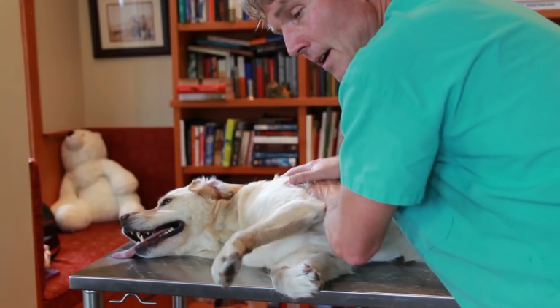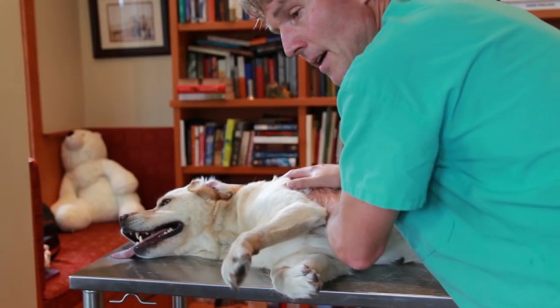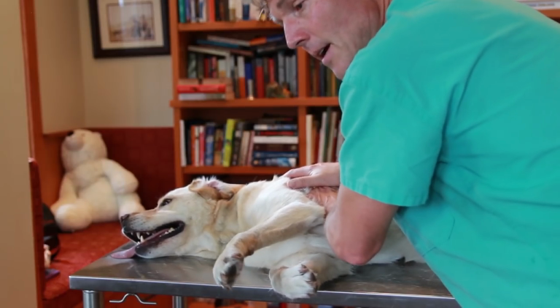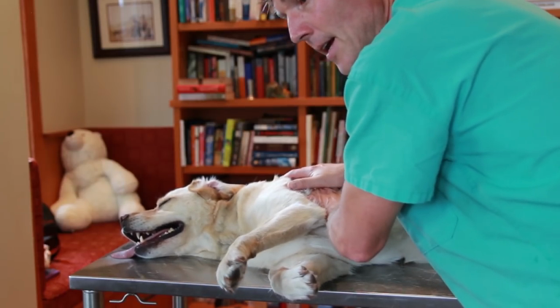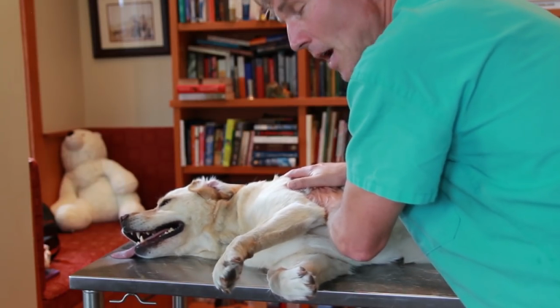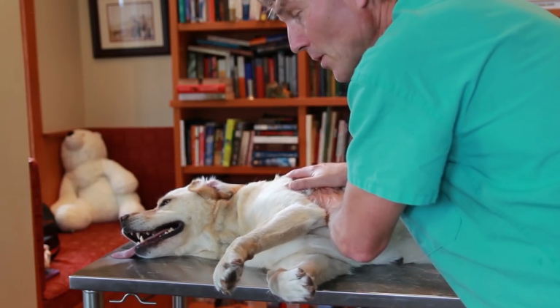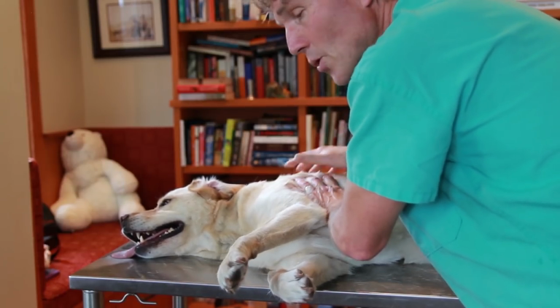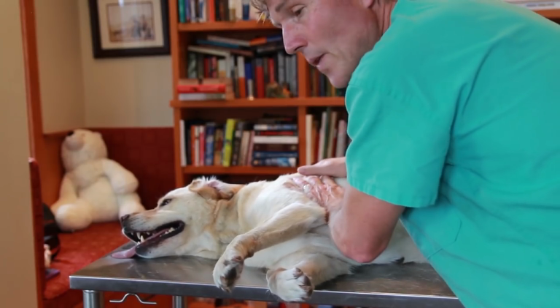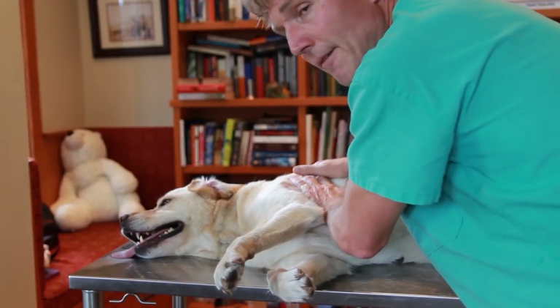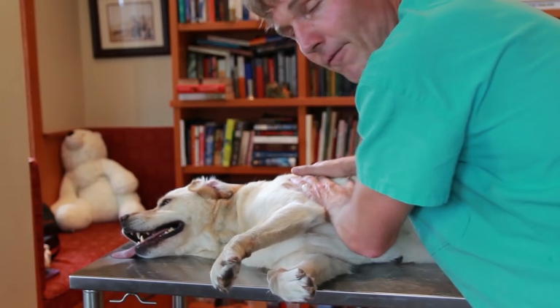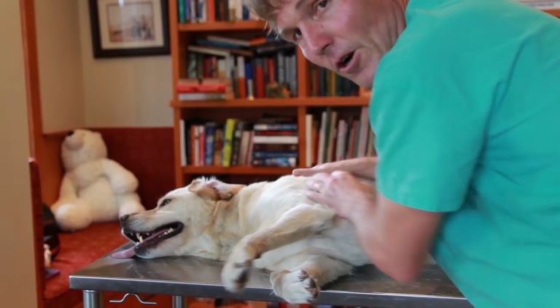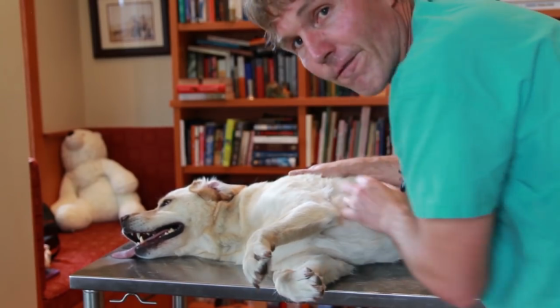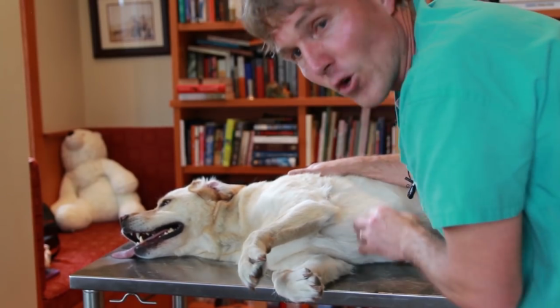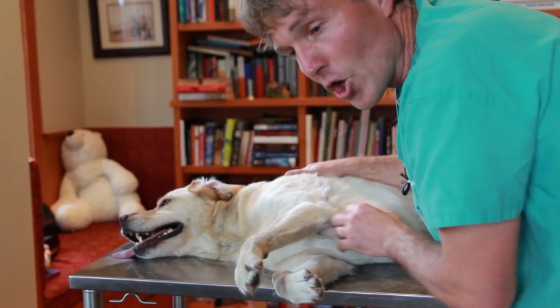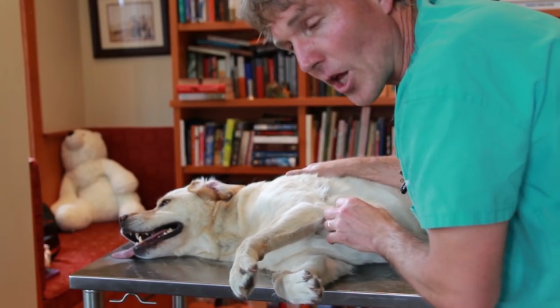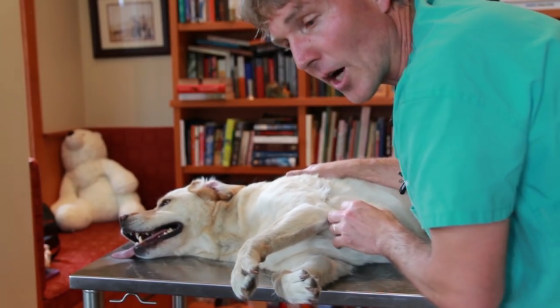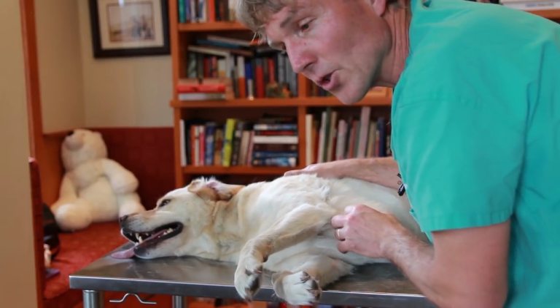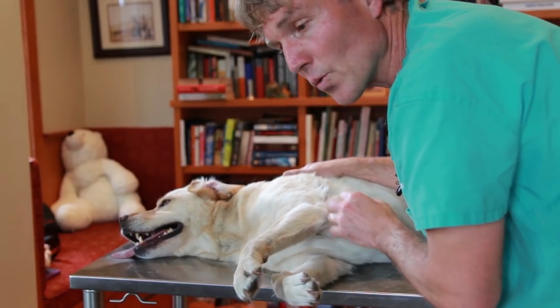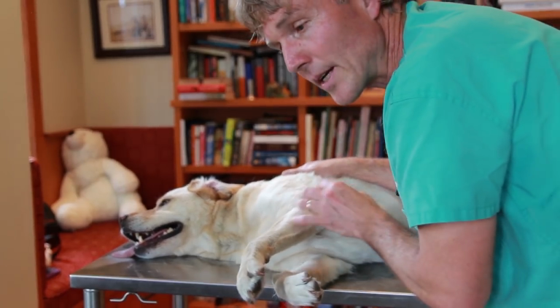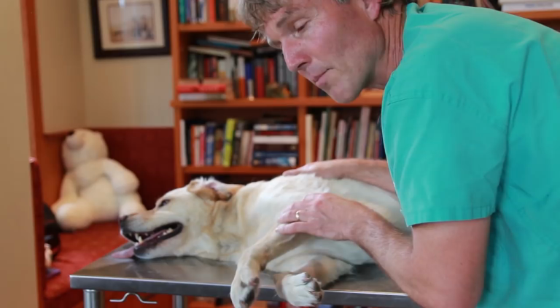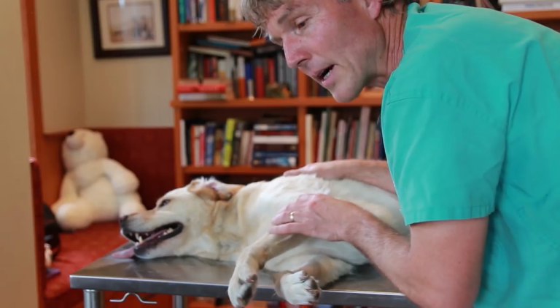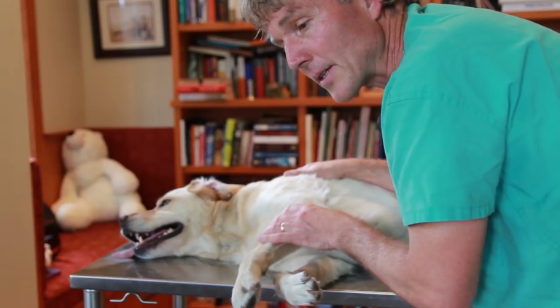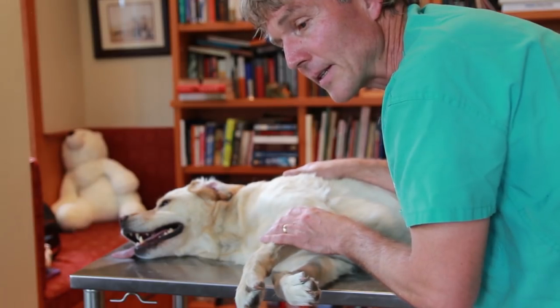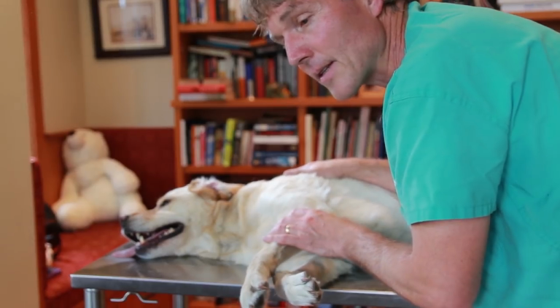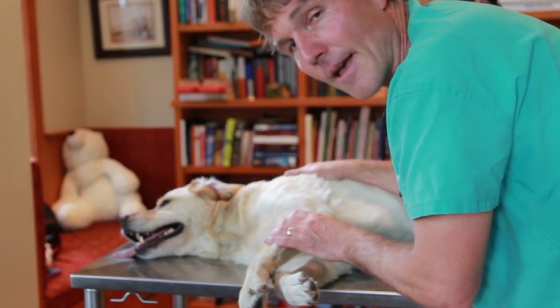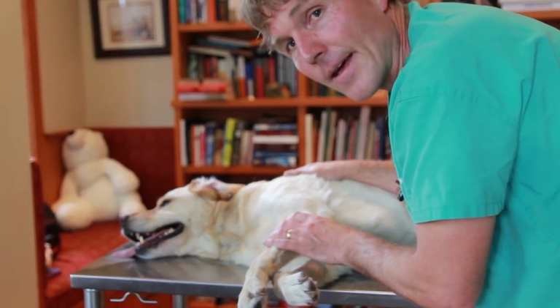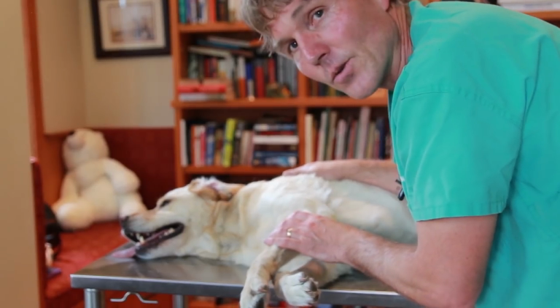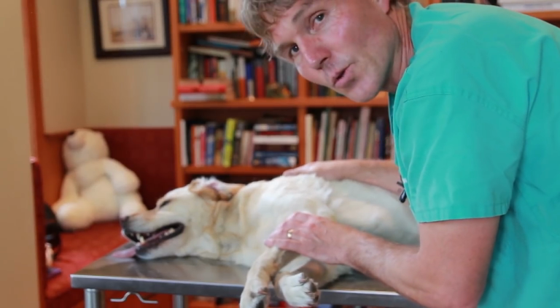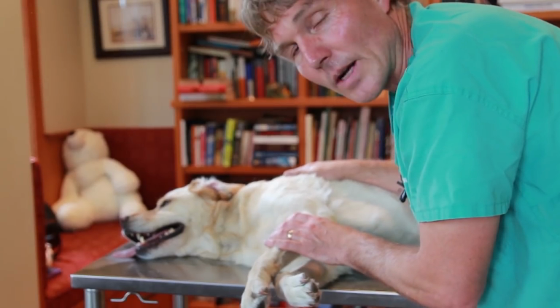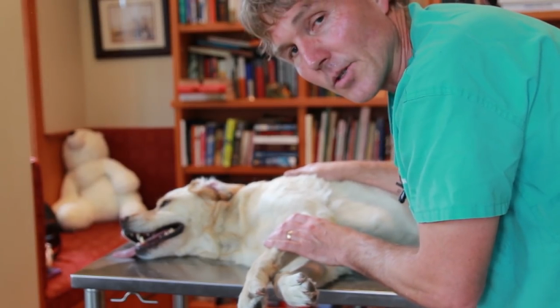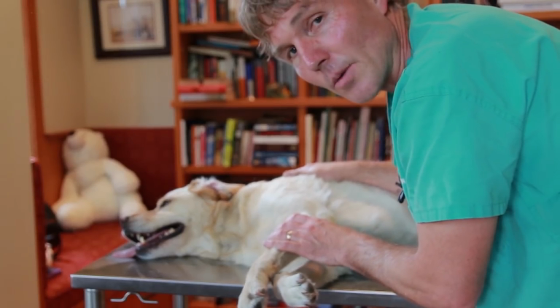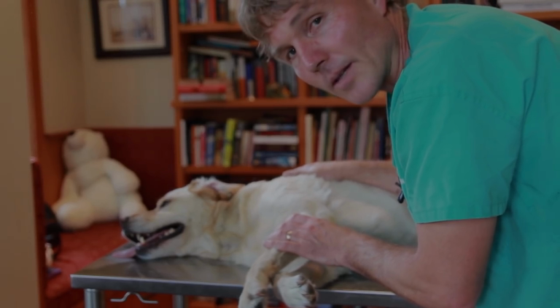I'm trying to do upwards of two compressions a second. I want to do that for a full 120 compressions, and then do two rescue breaths.